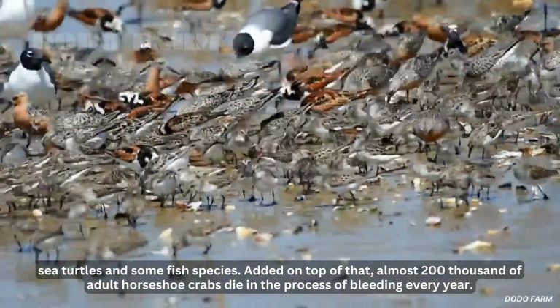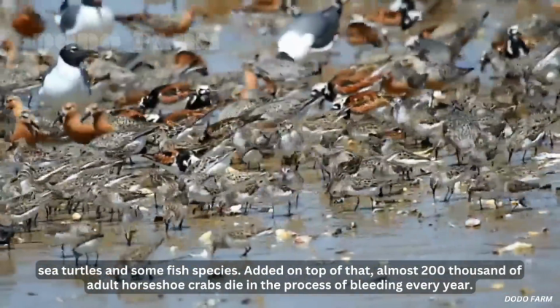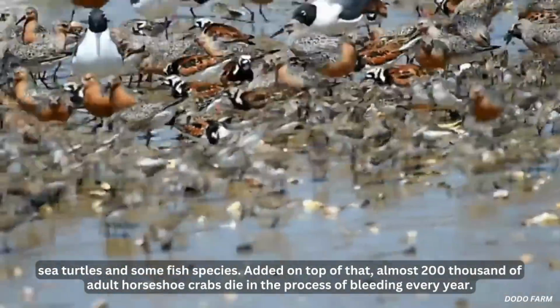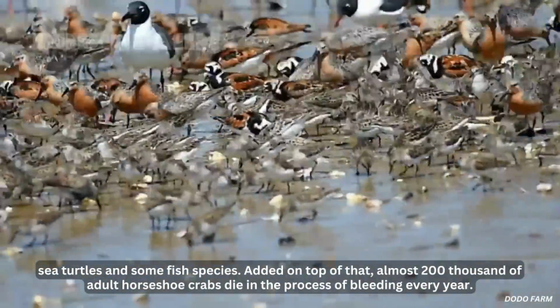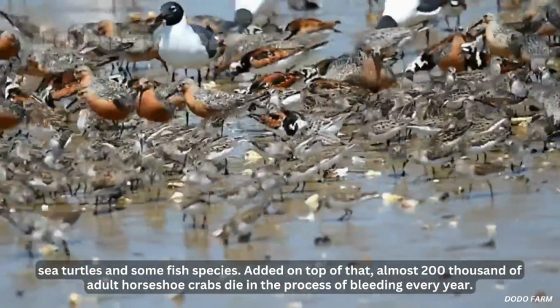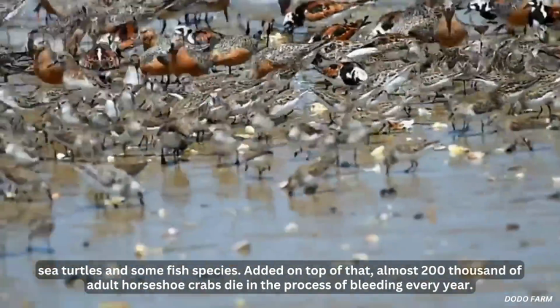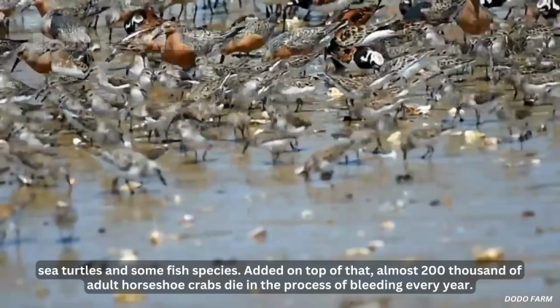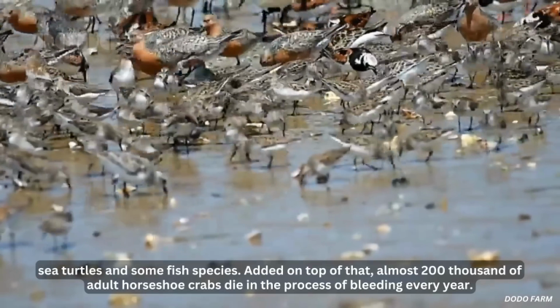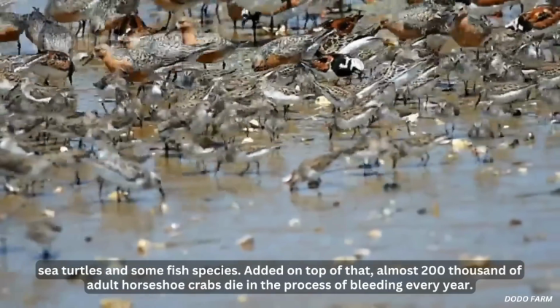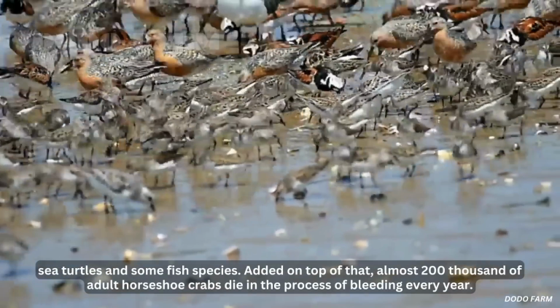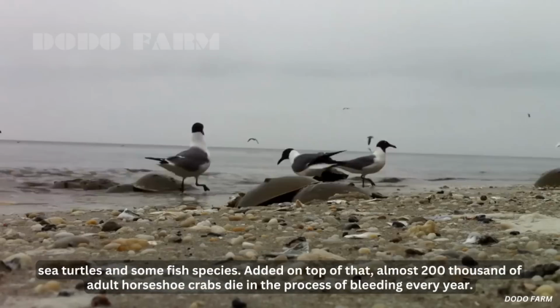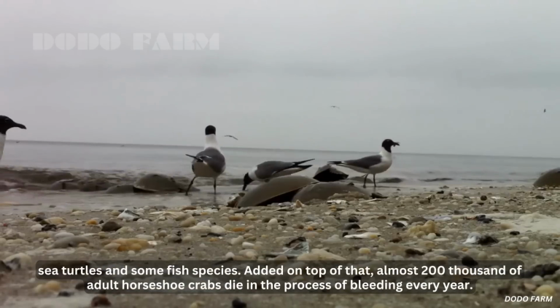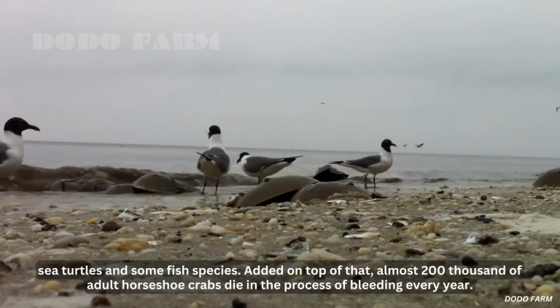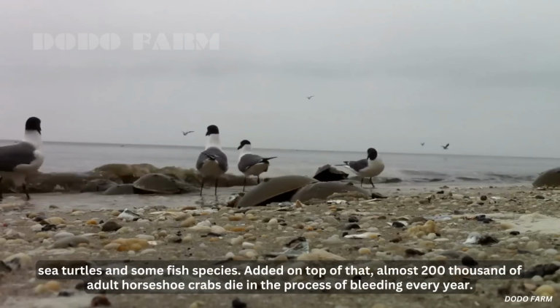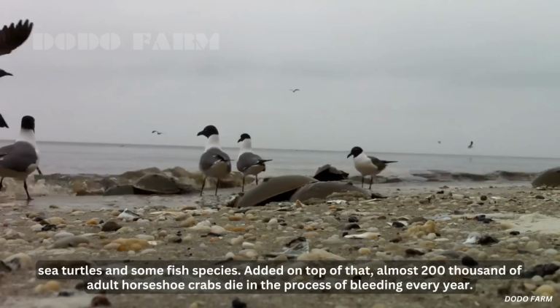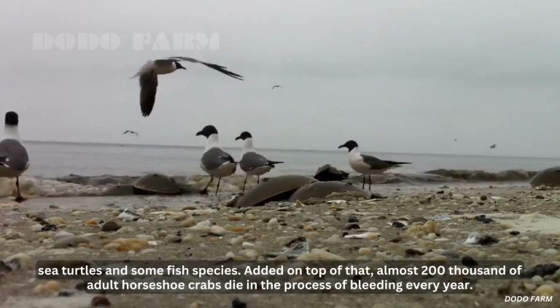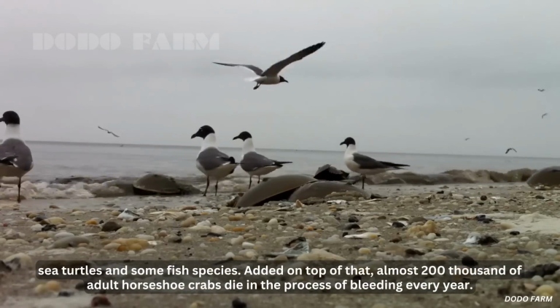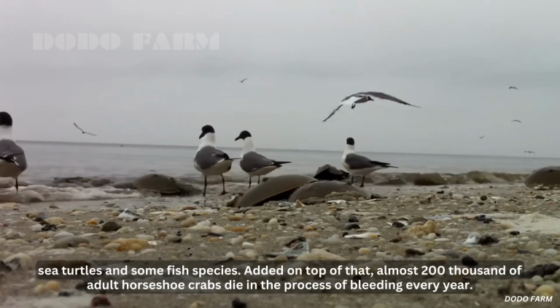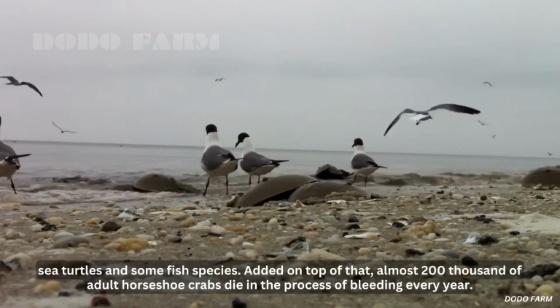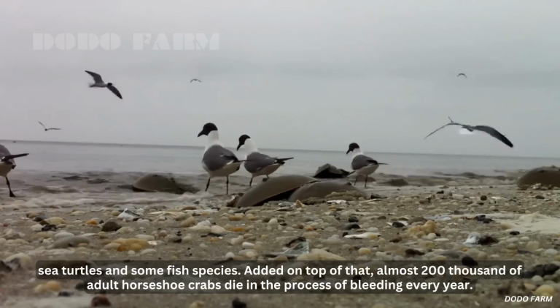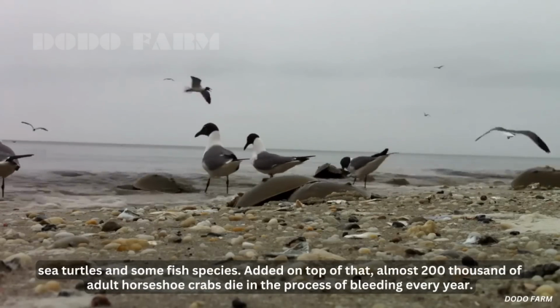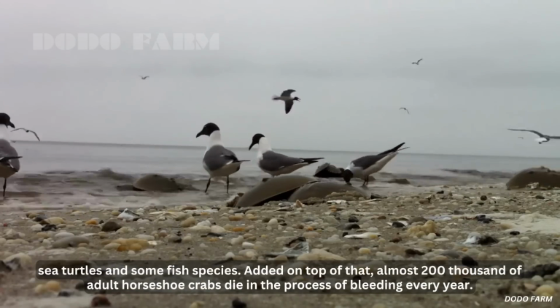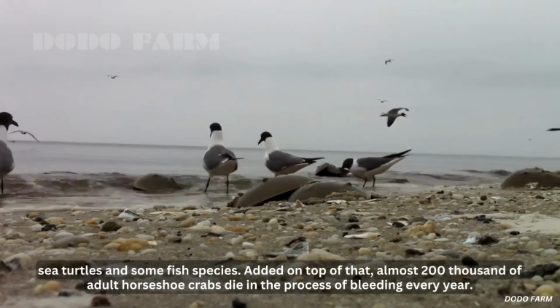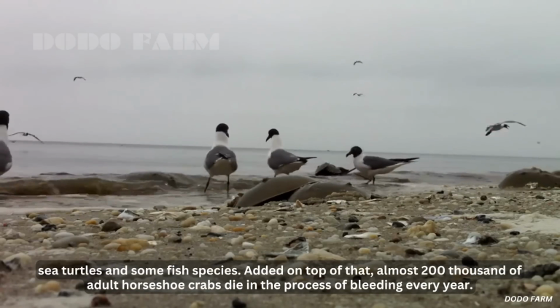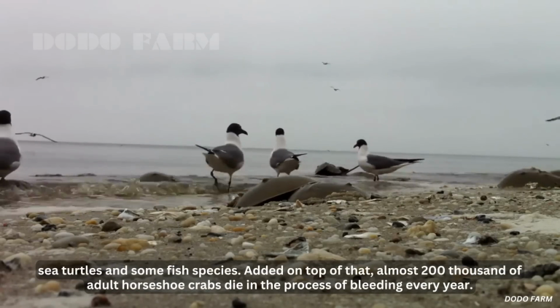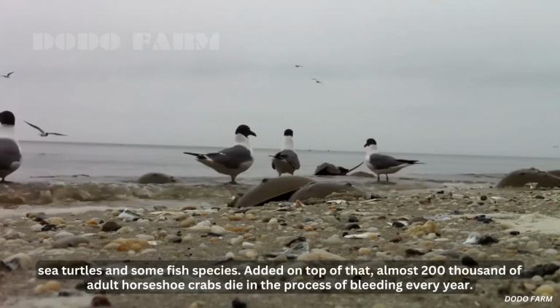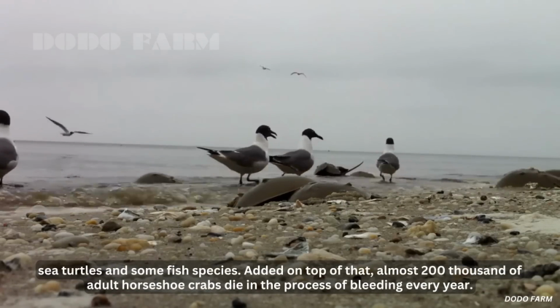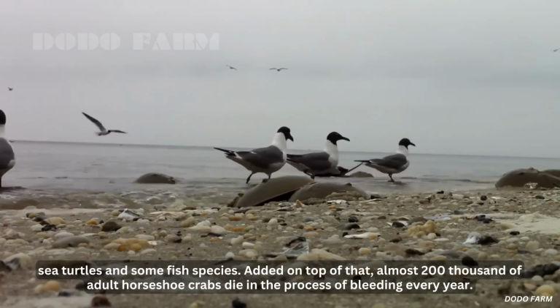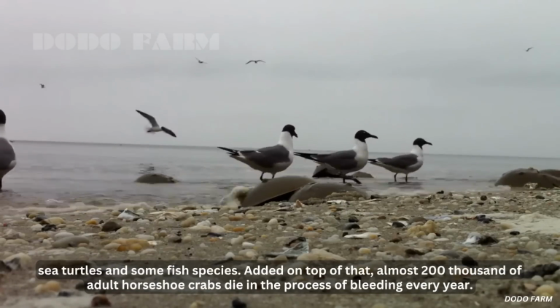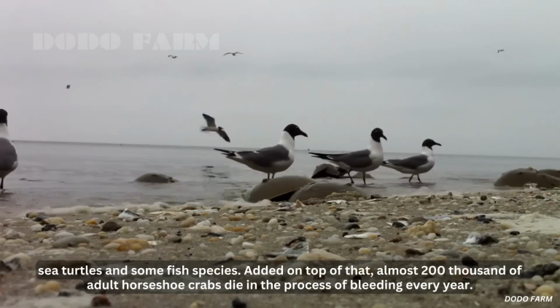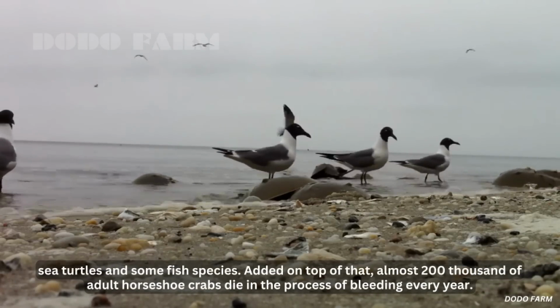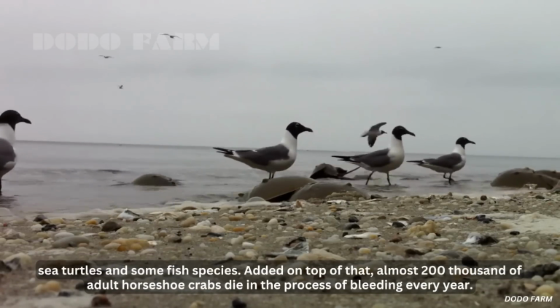Added on top of that, almost 200,000 adult horseshoe crabs die in the process of bleeding every year.